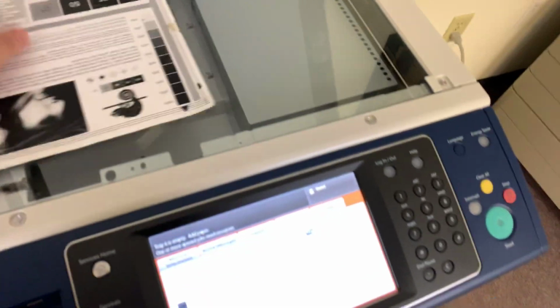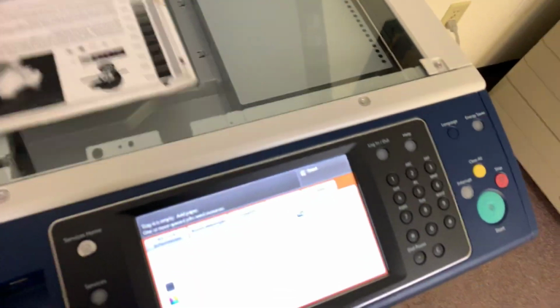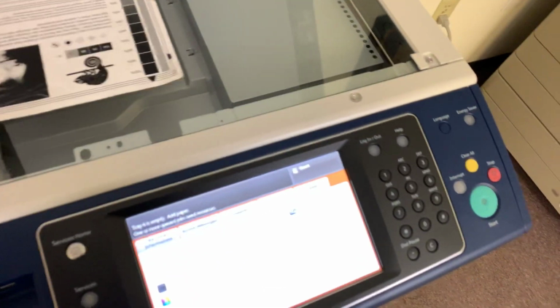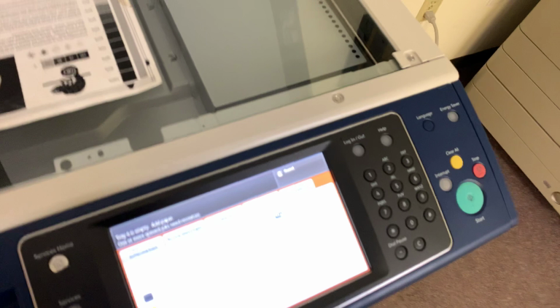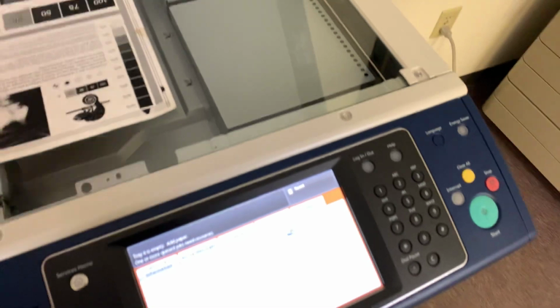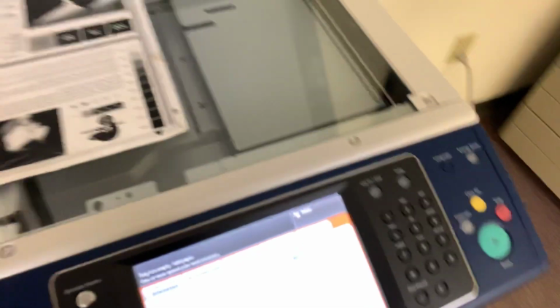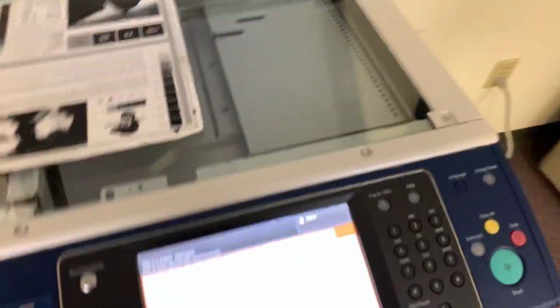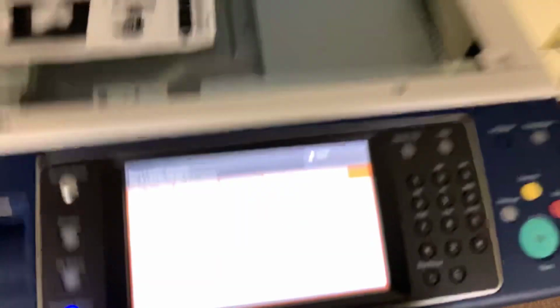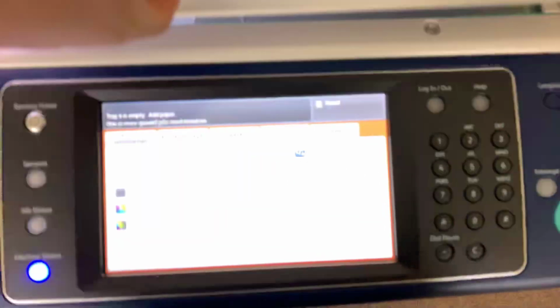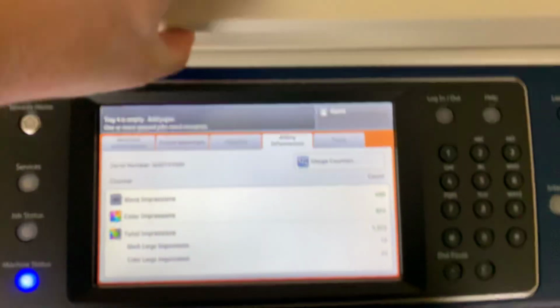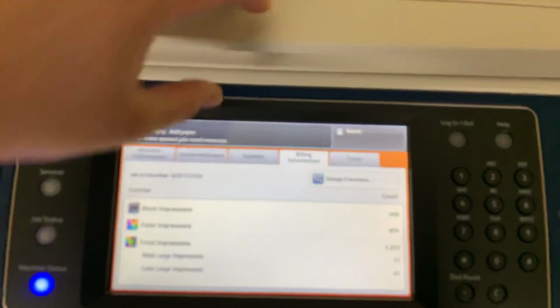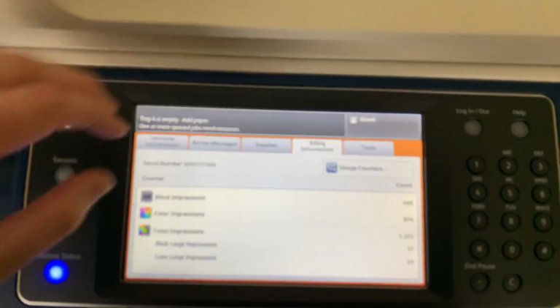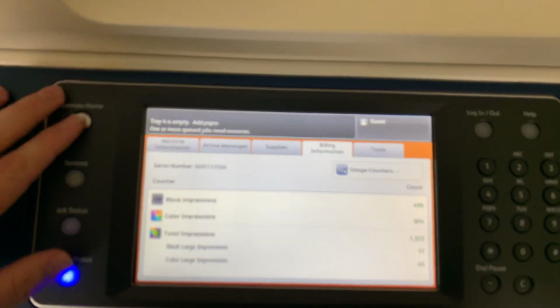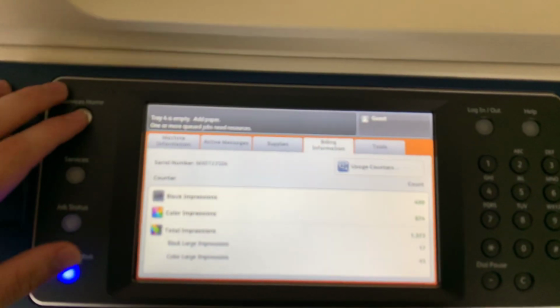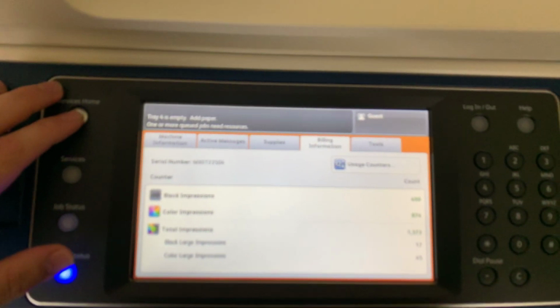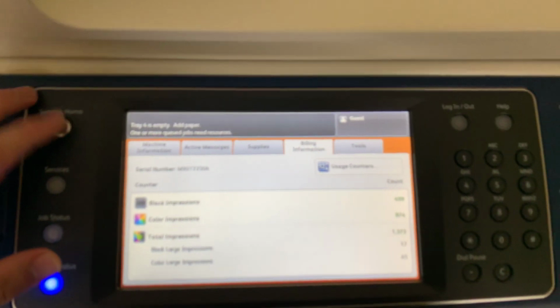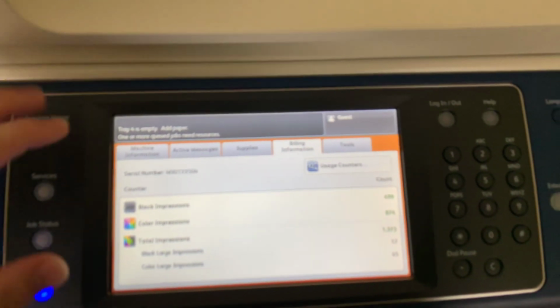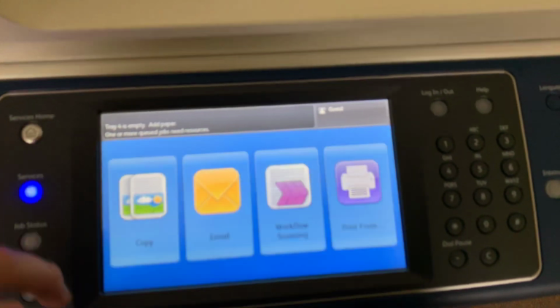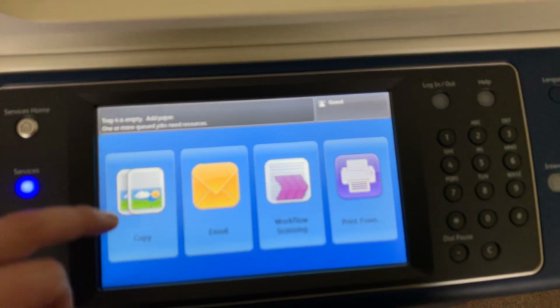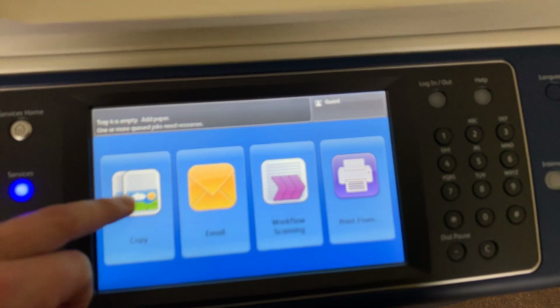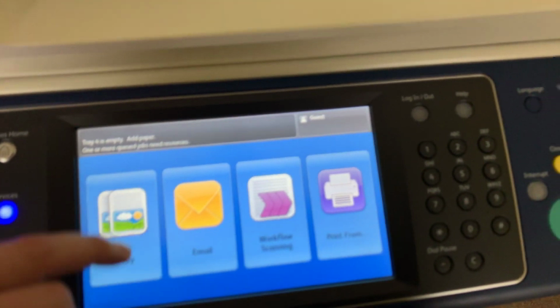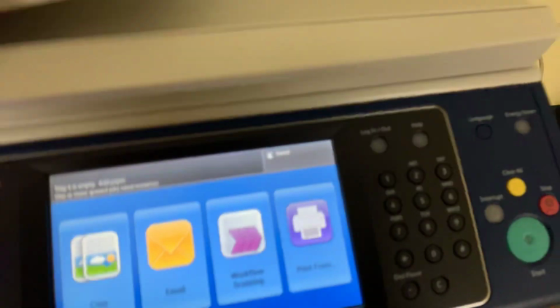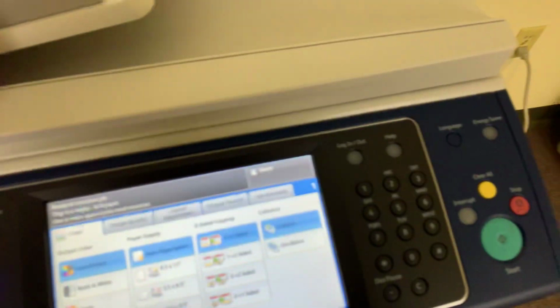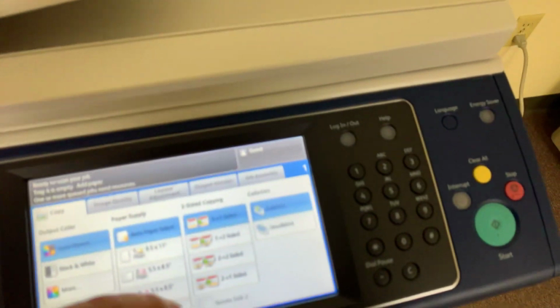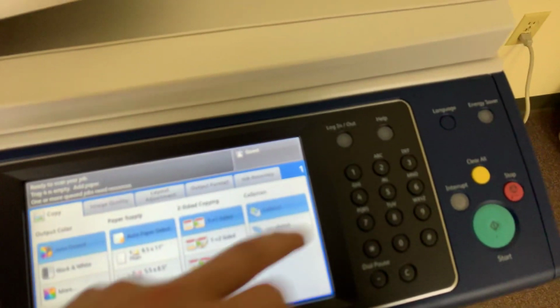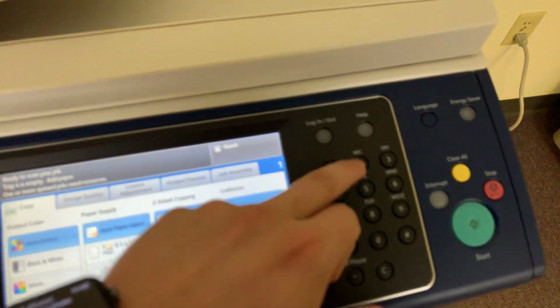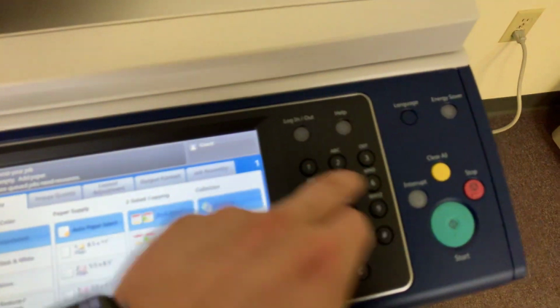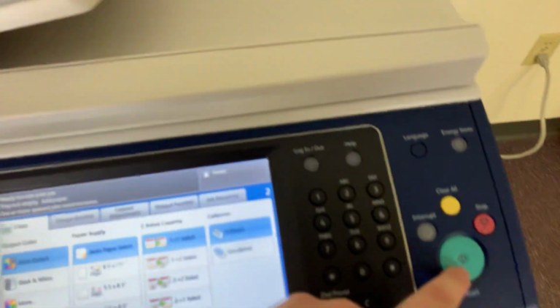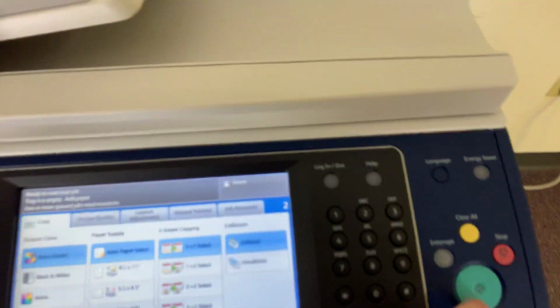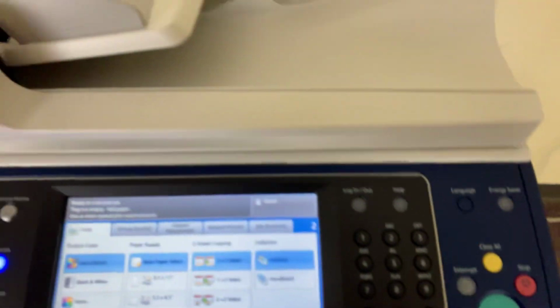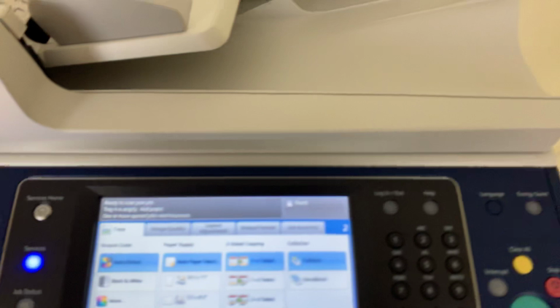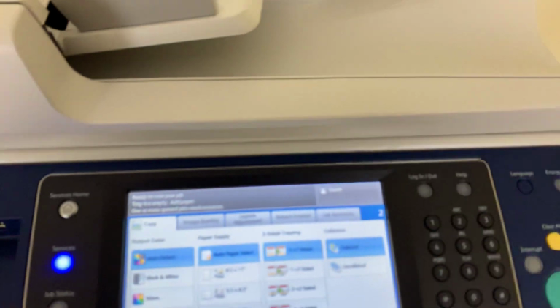Now we're going to run a few test copies to show the color quality in this machine. Here we have our color copy test chart. We'll just run two color copies.